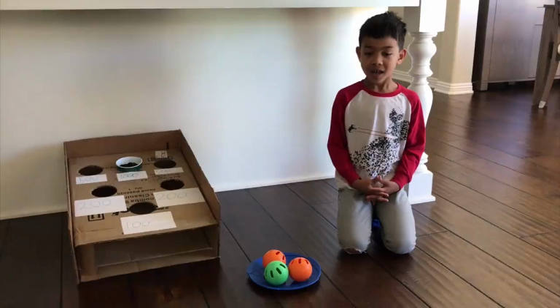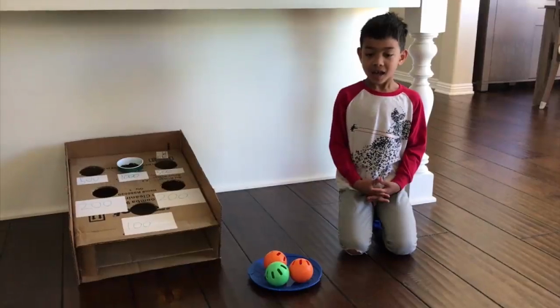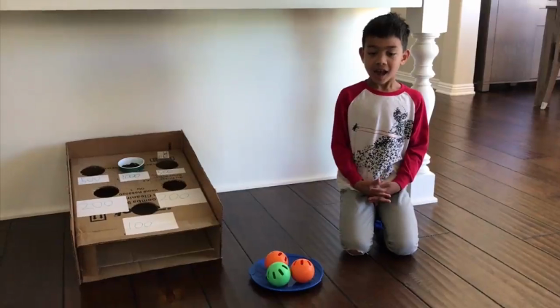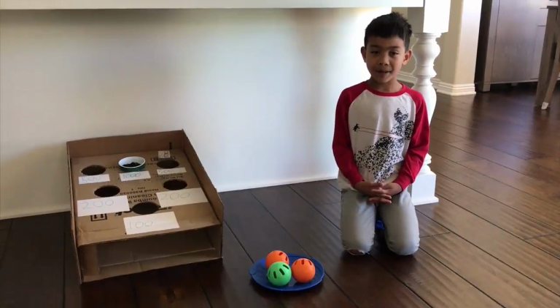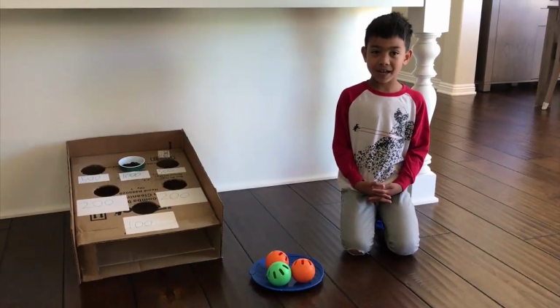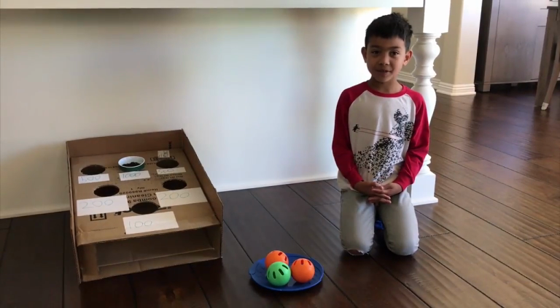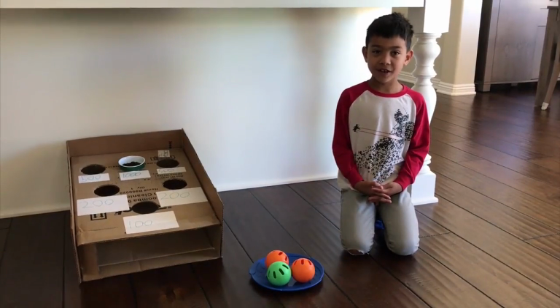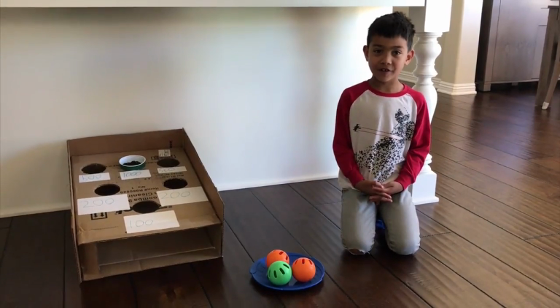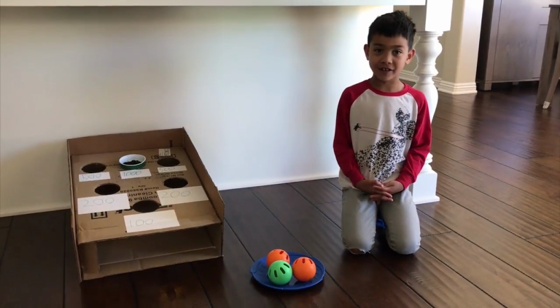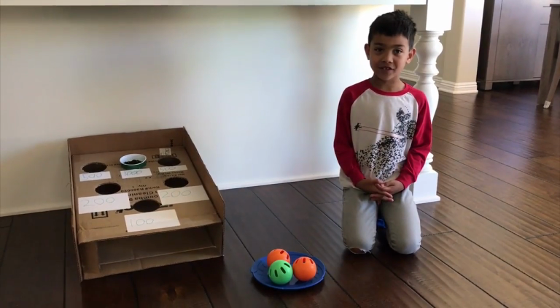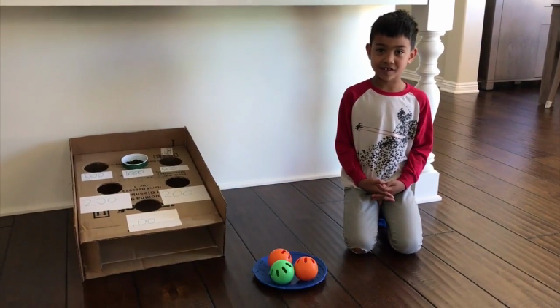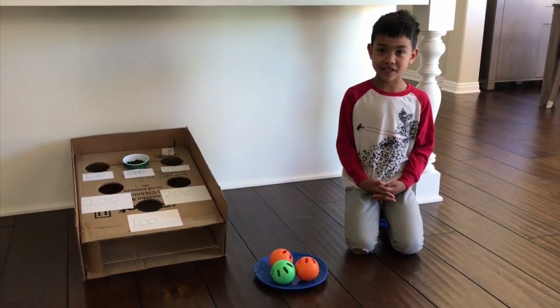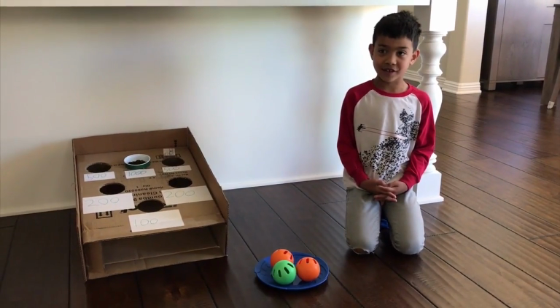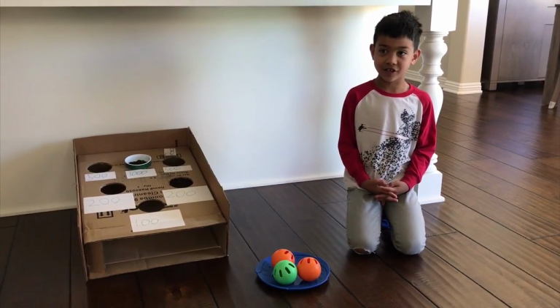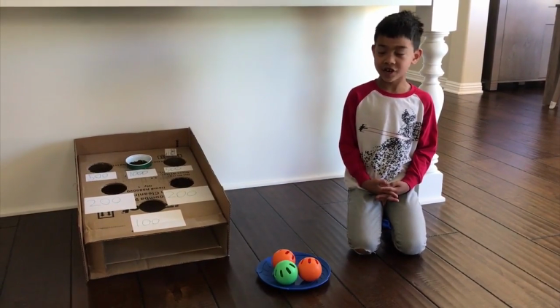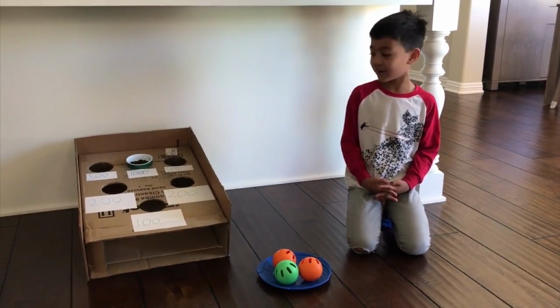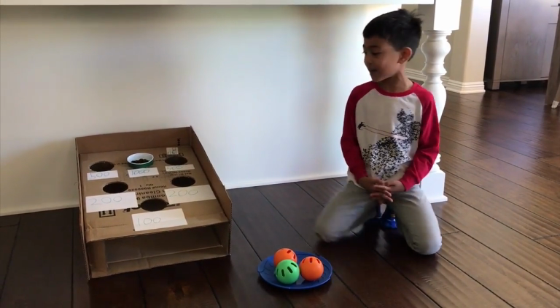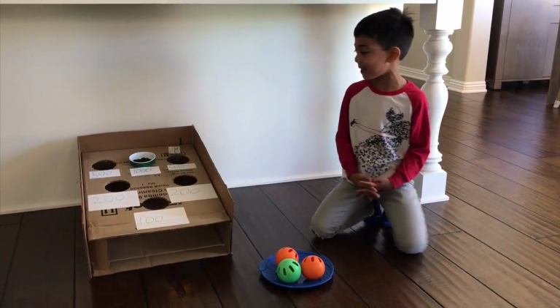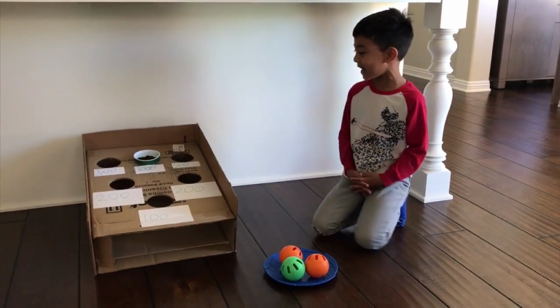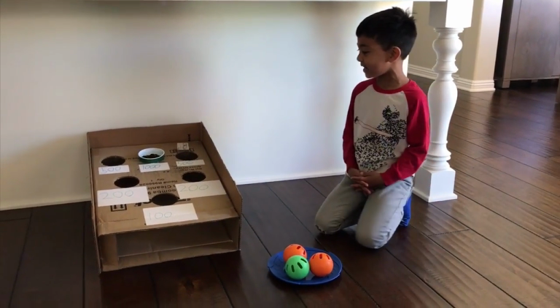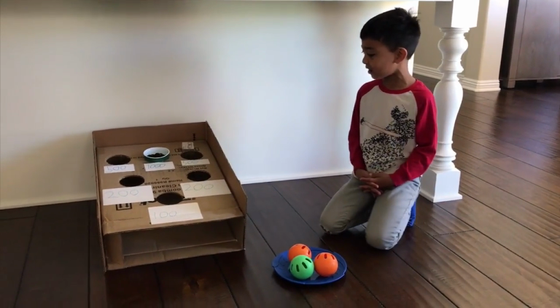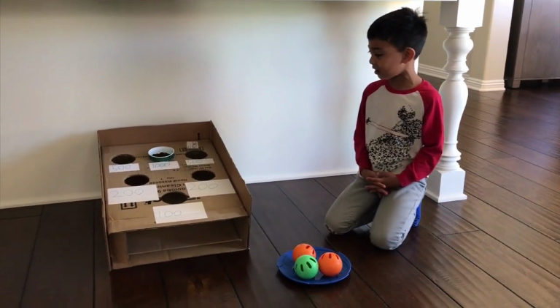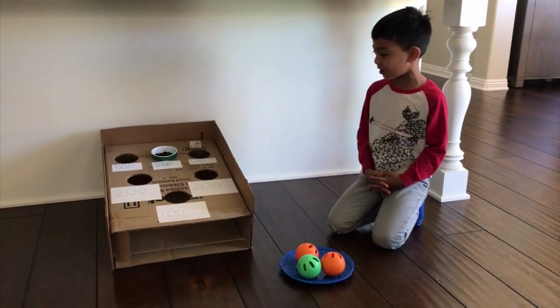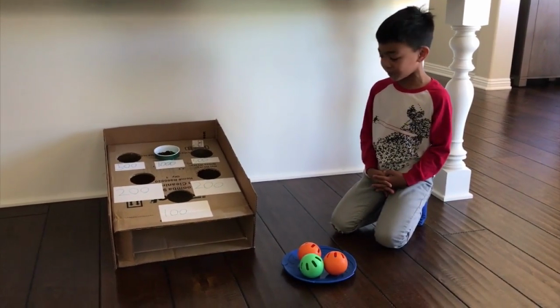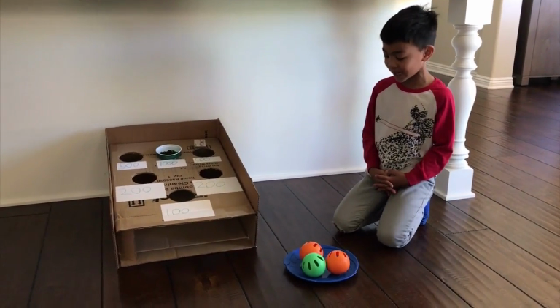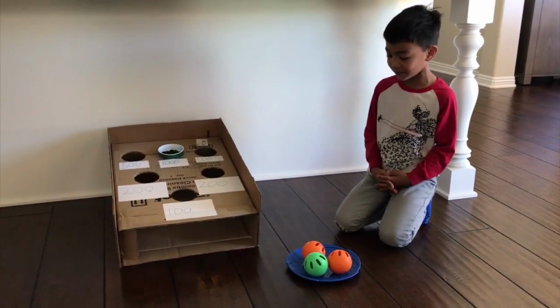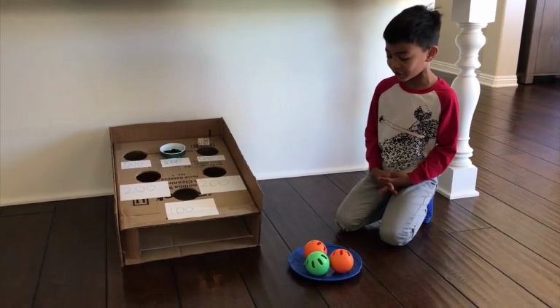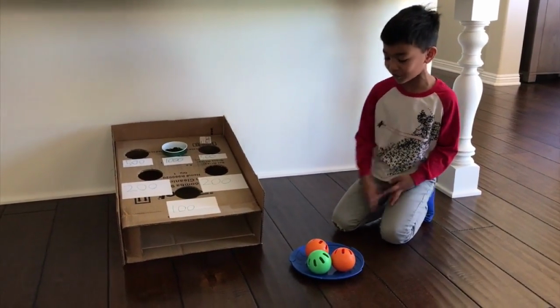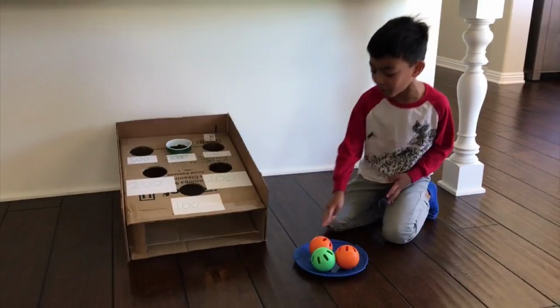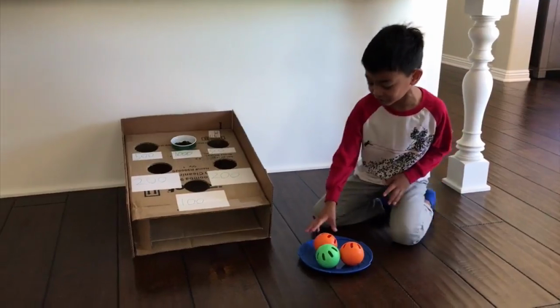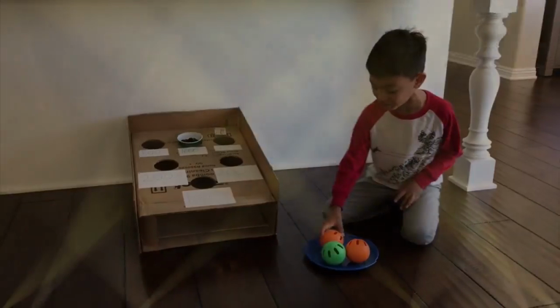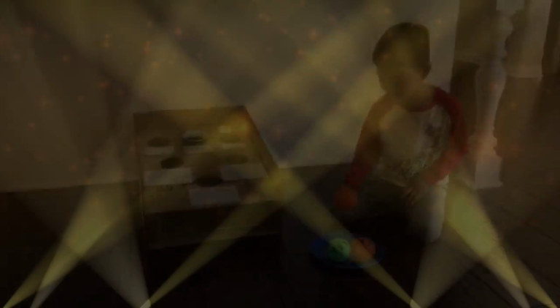Hi, my name is Keone. This is the Keone Show and I made the game called Ball Toss.